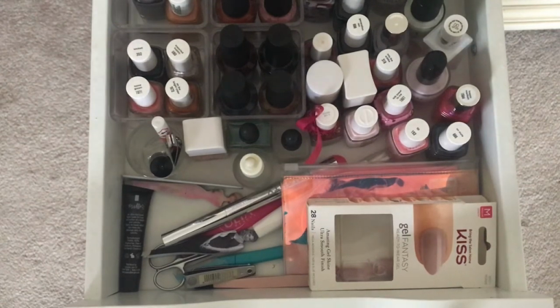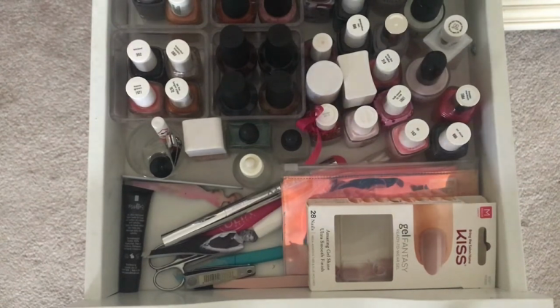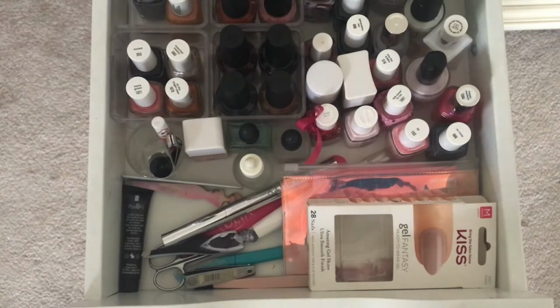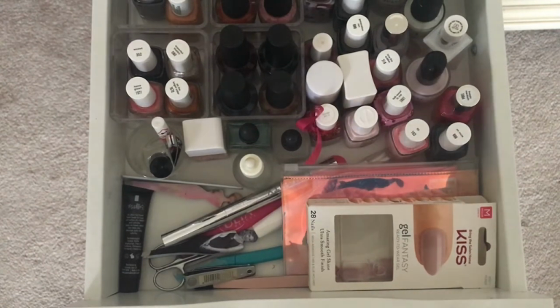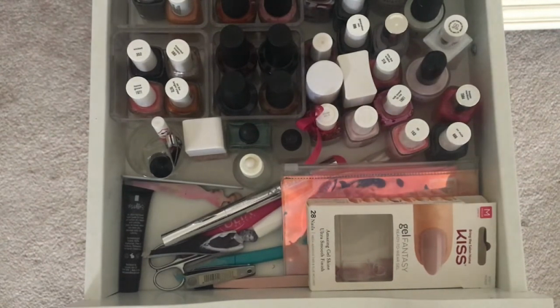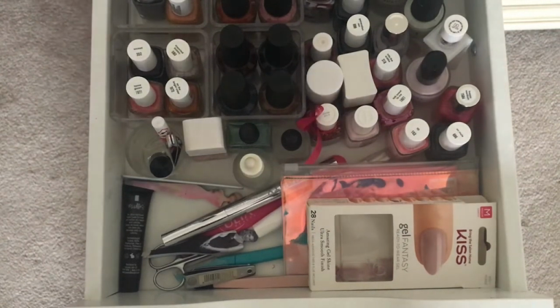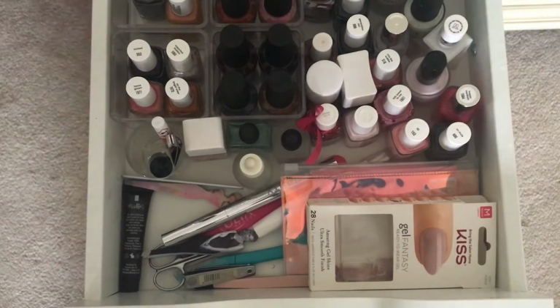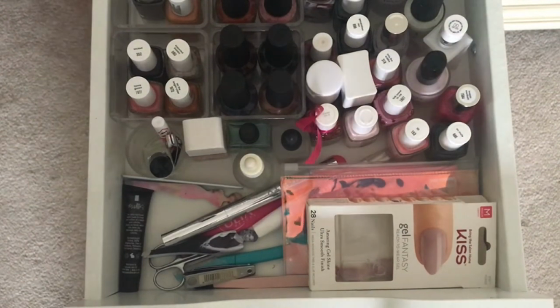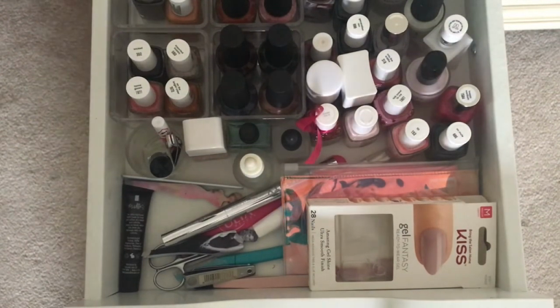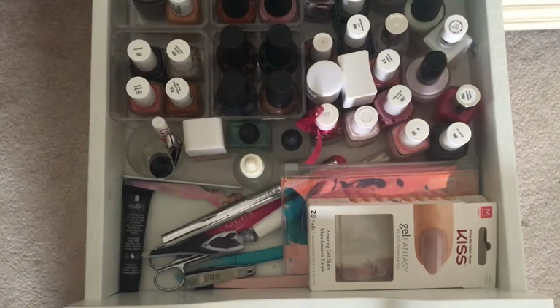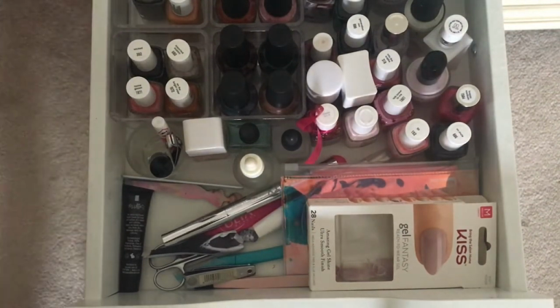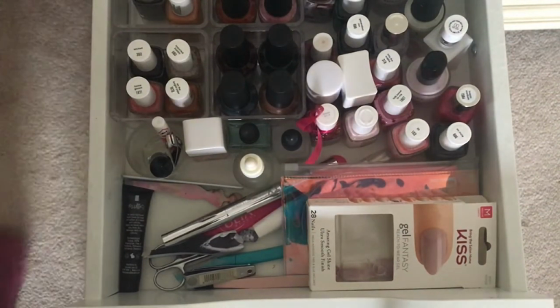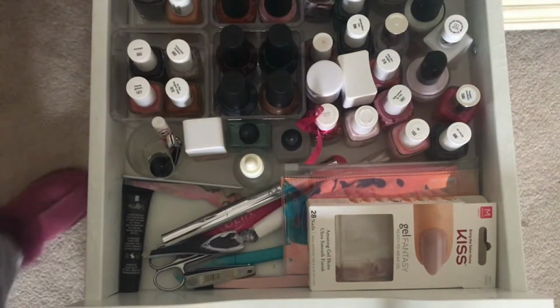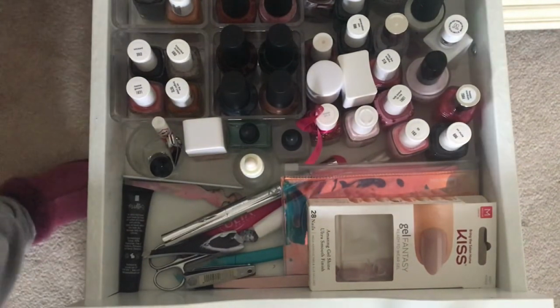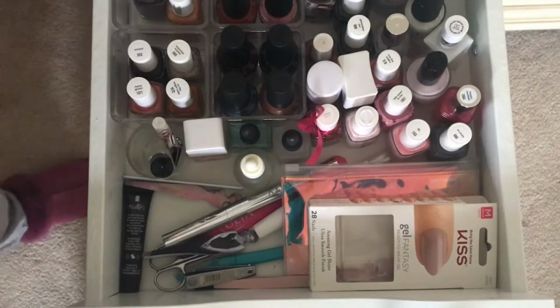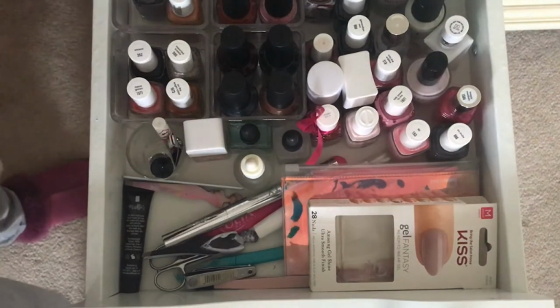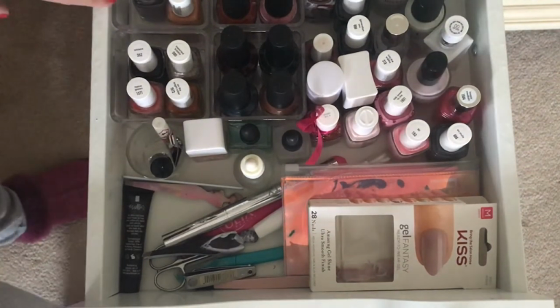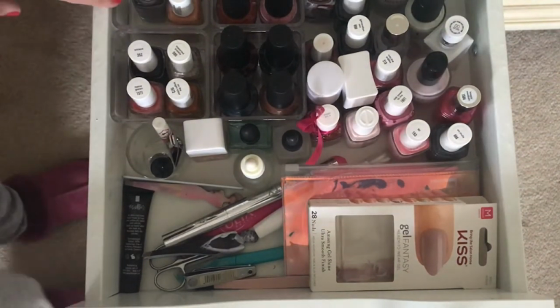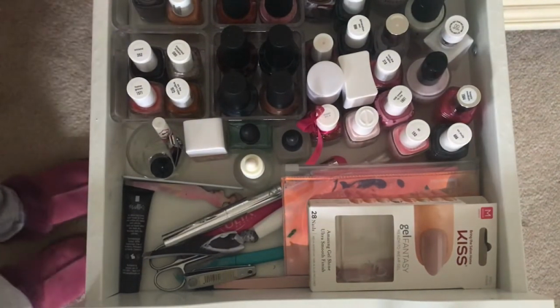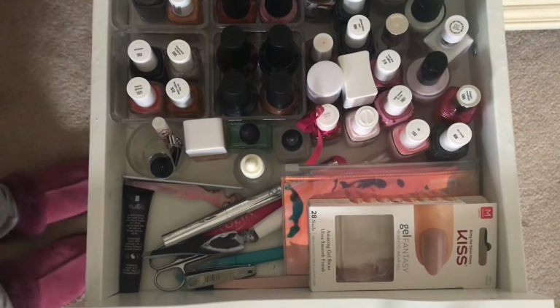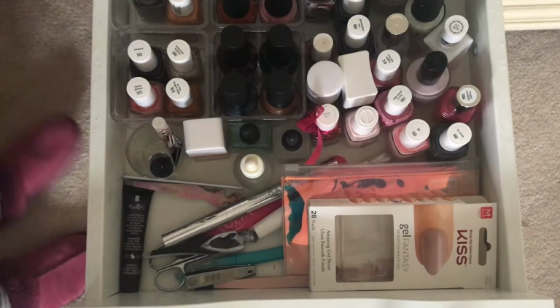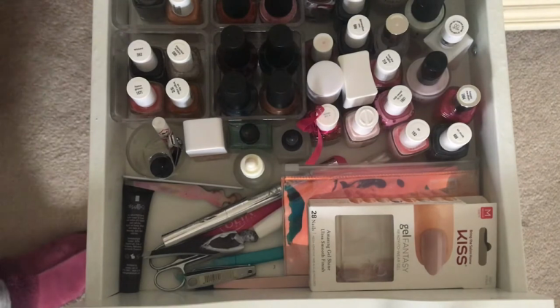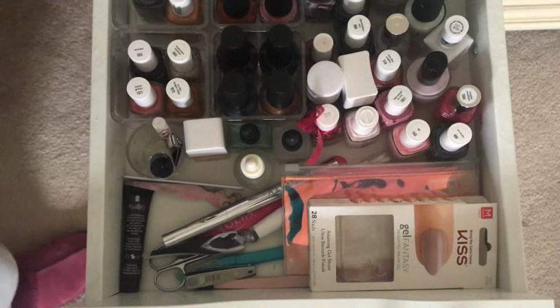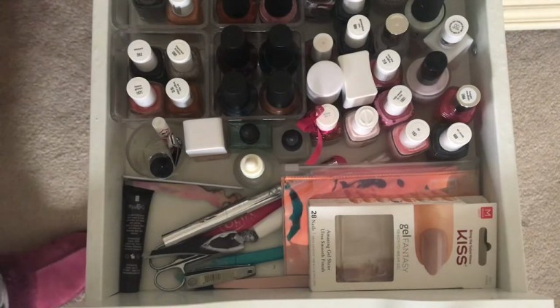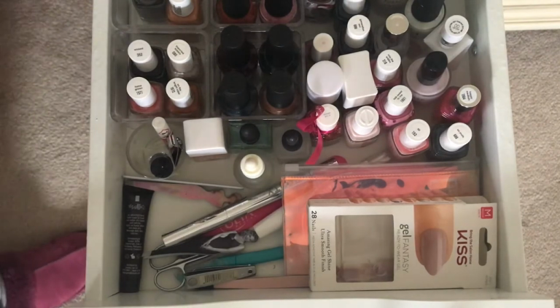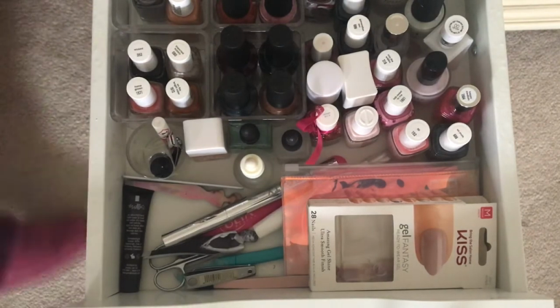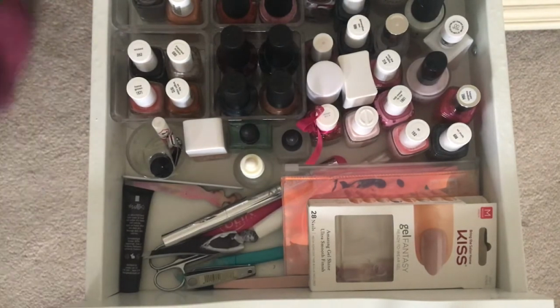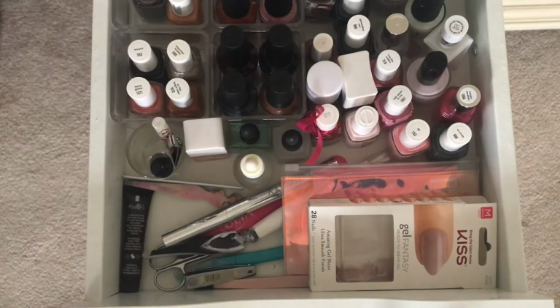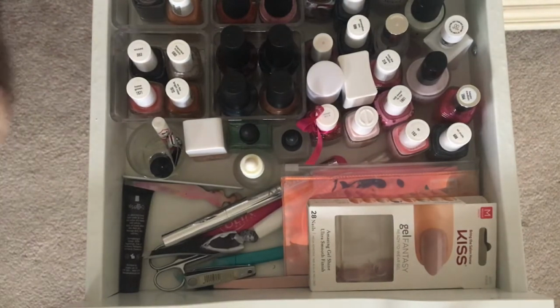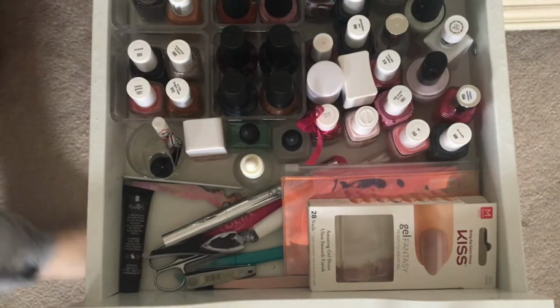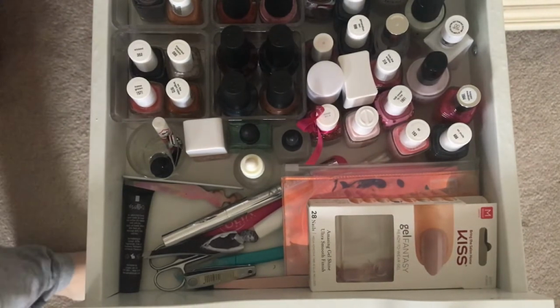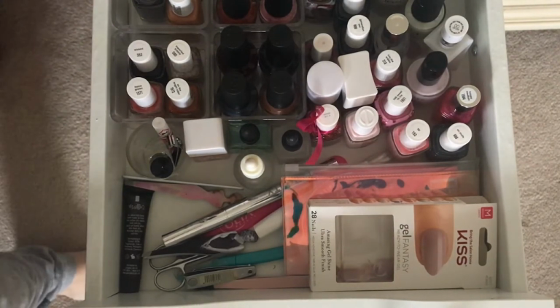We're going to get started on my nail polish drawer. This is the top drawer of my Alex 9 drawers.